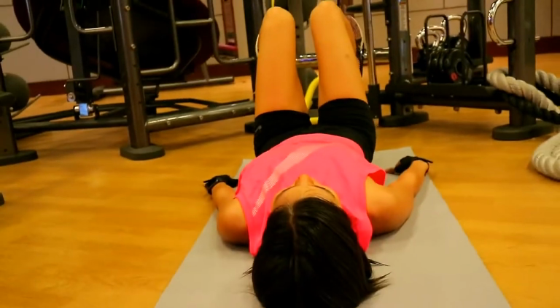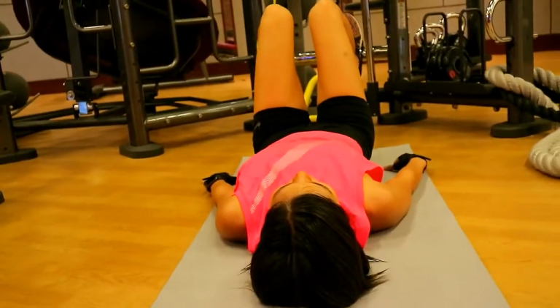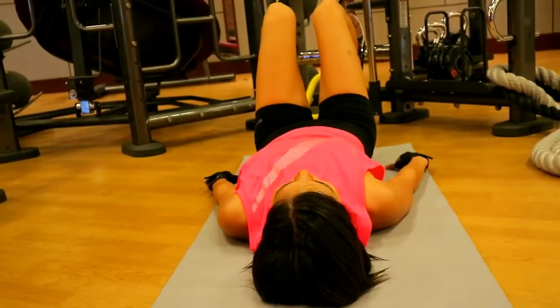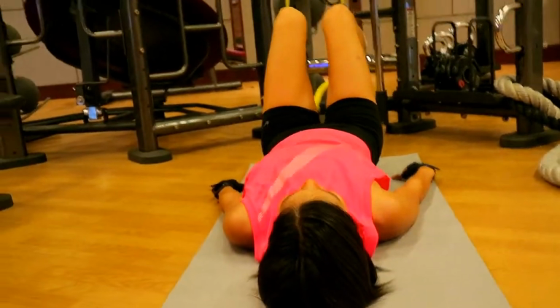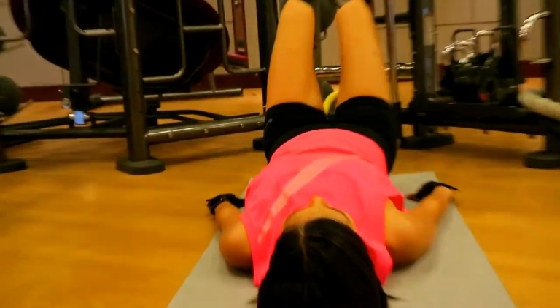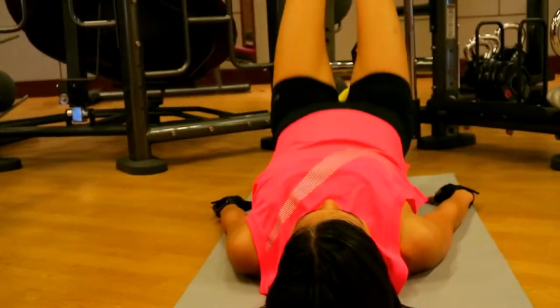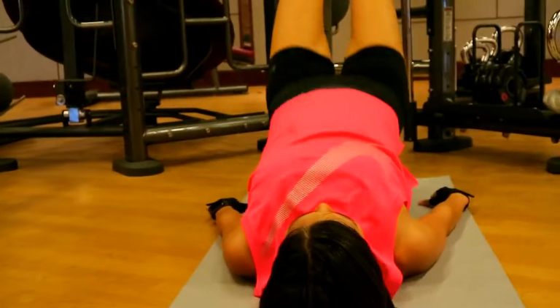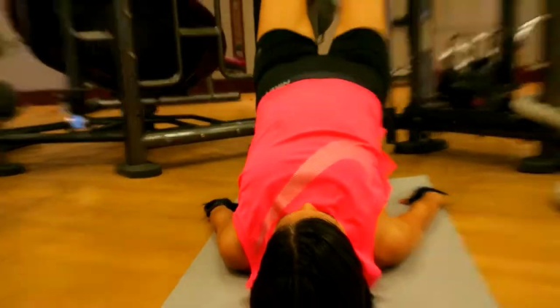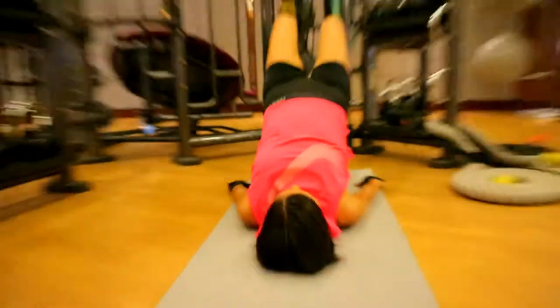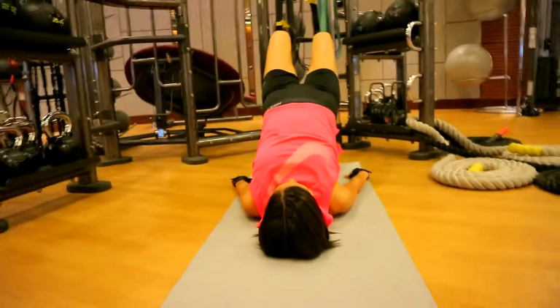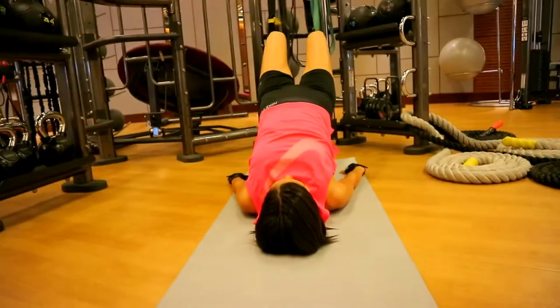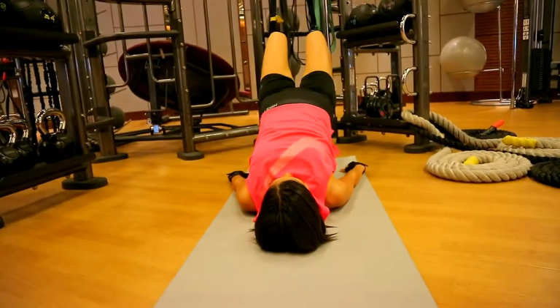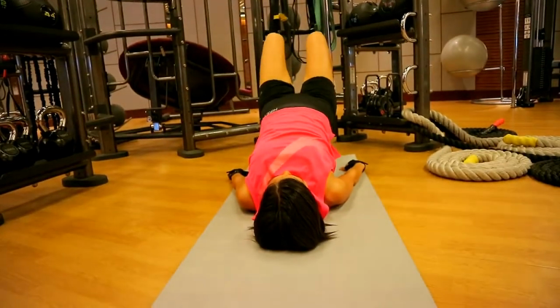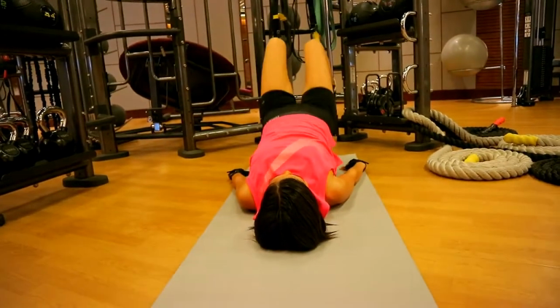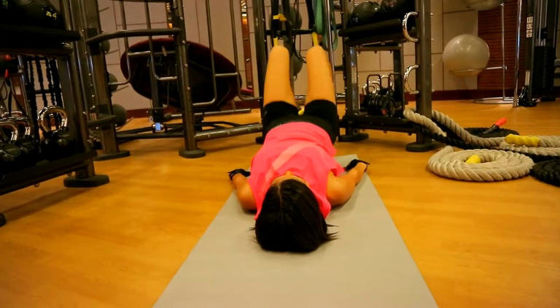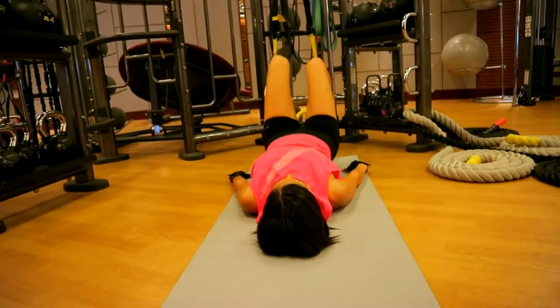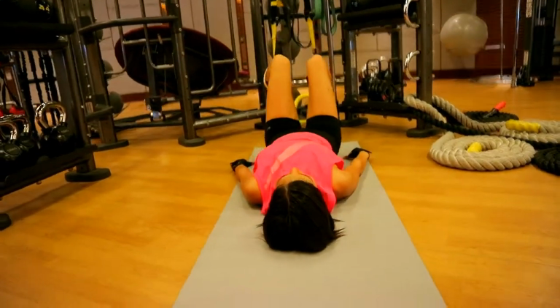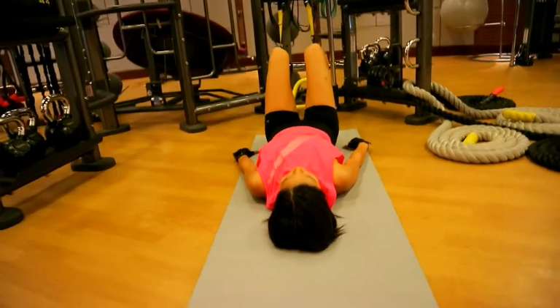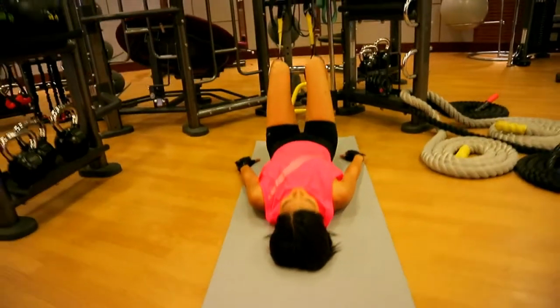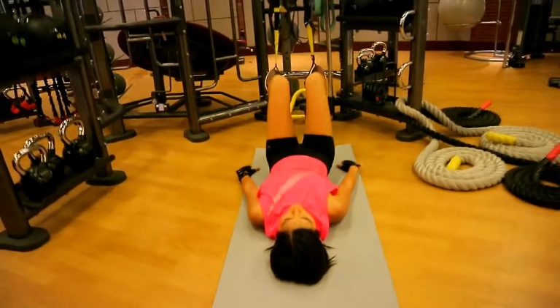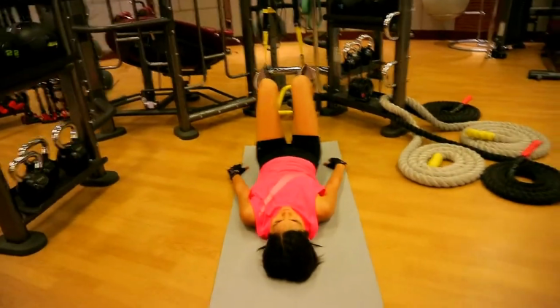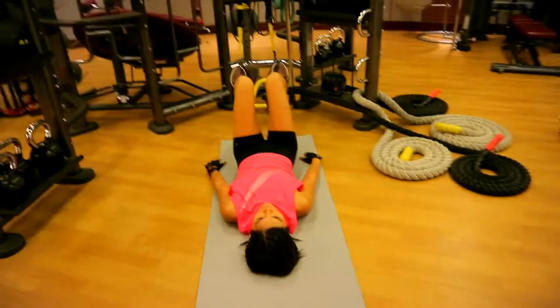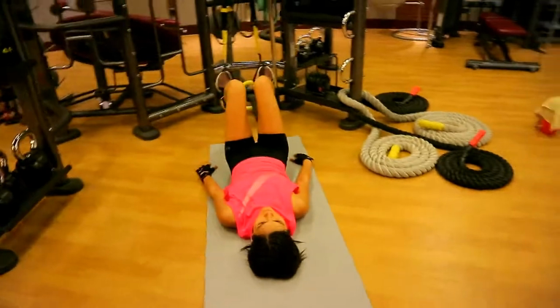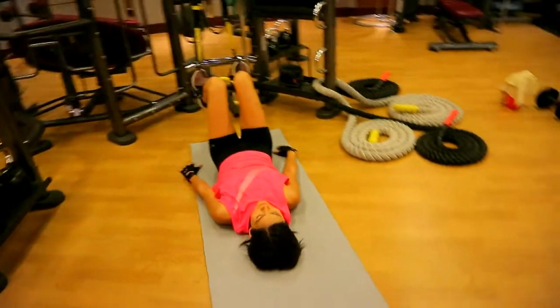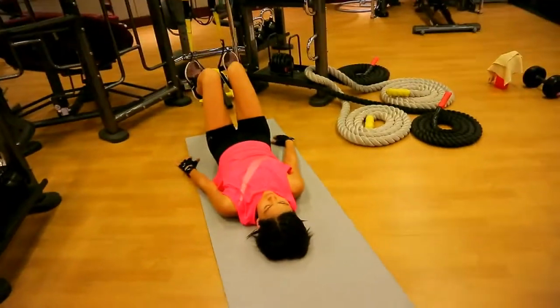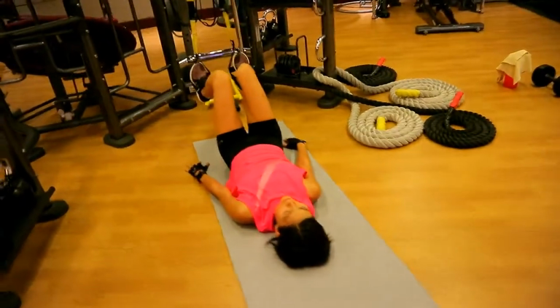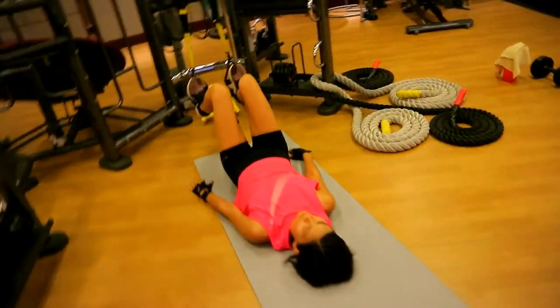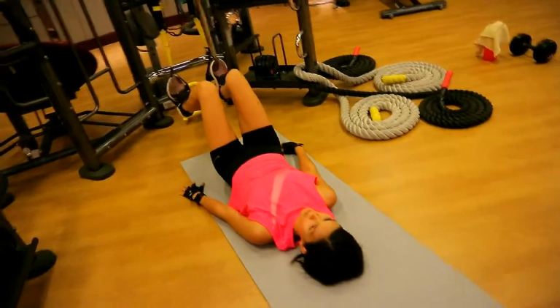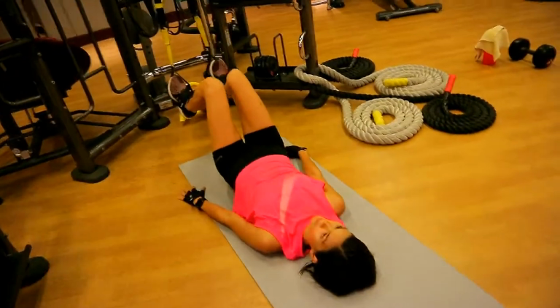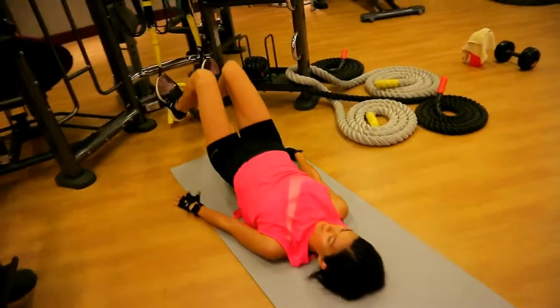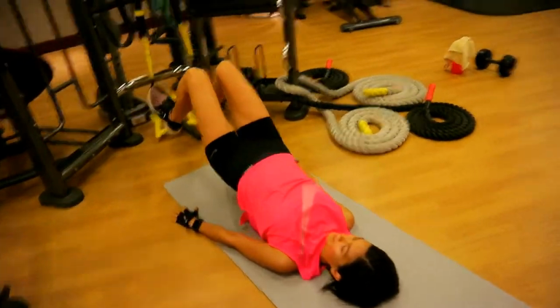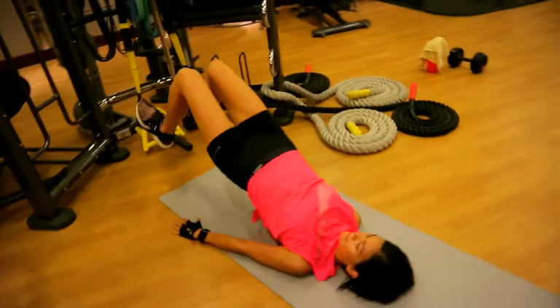She's doing 10 reps of these TRX hip bridges.